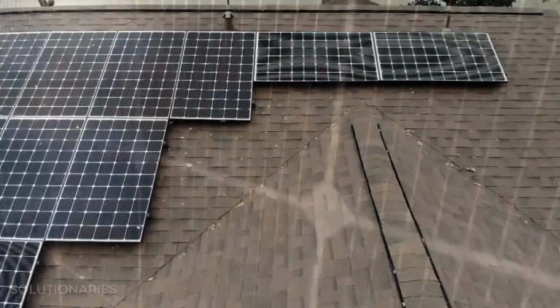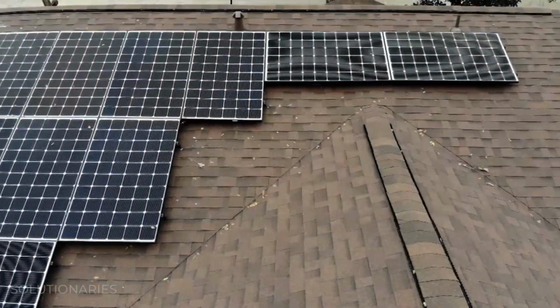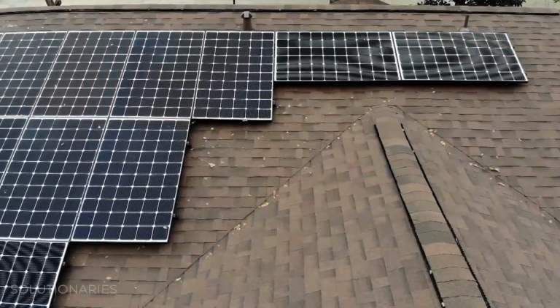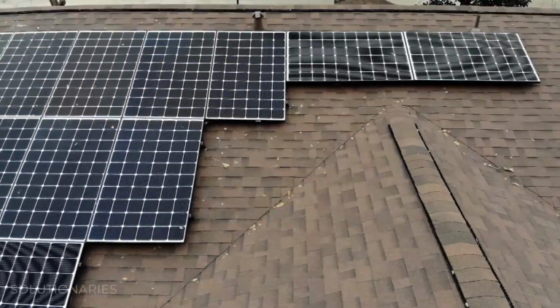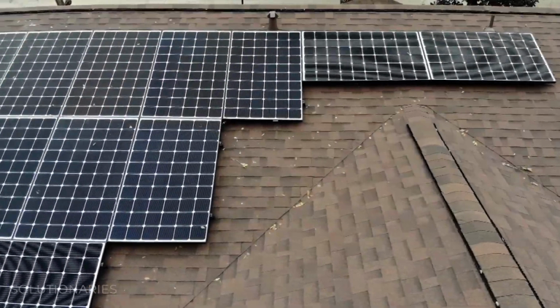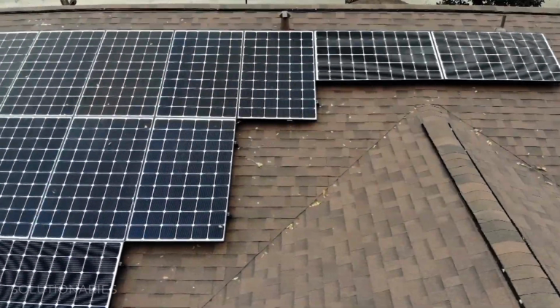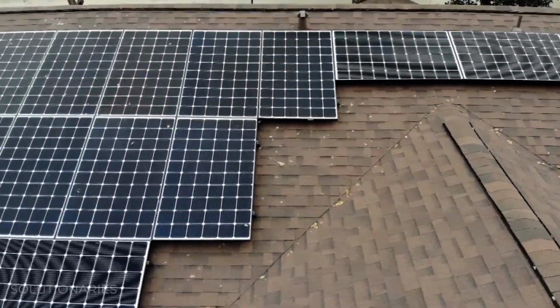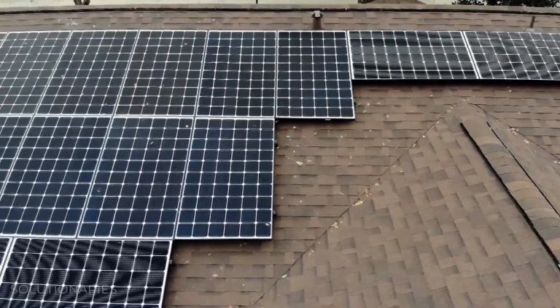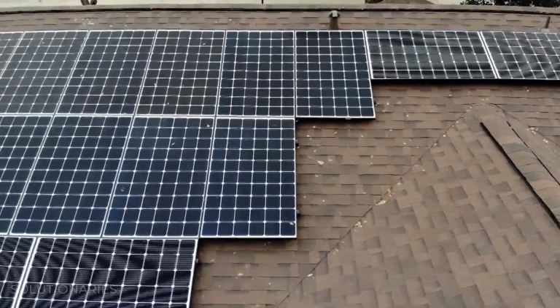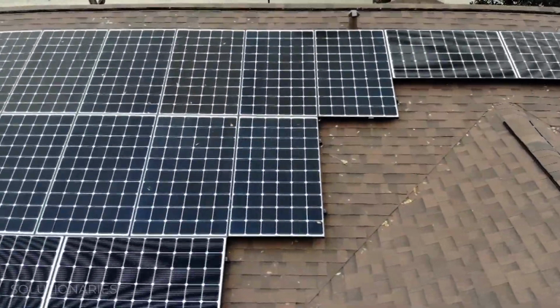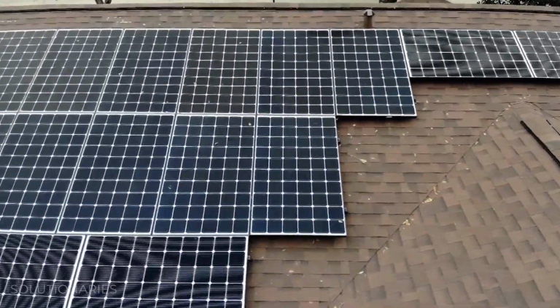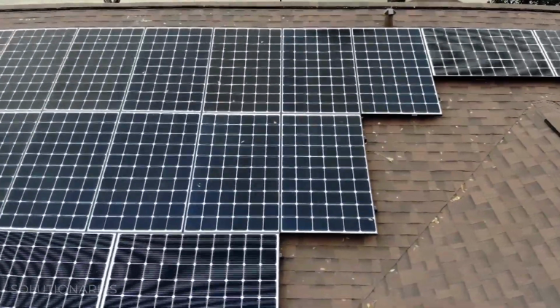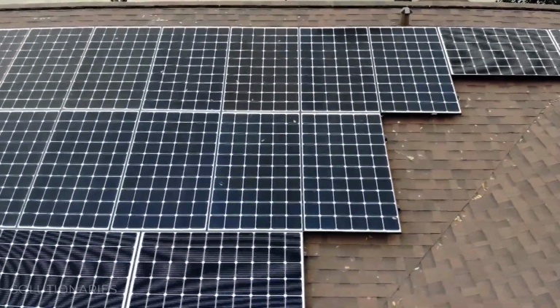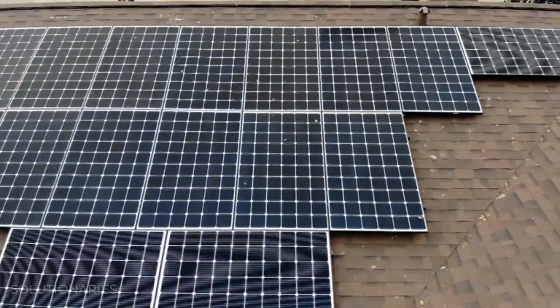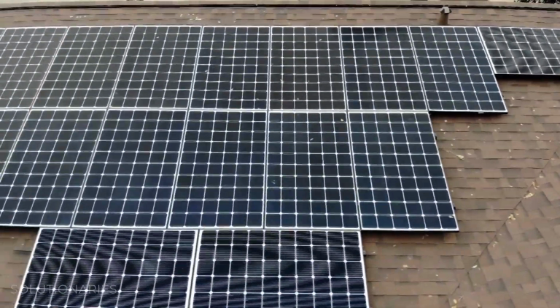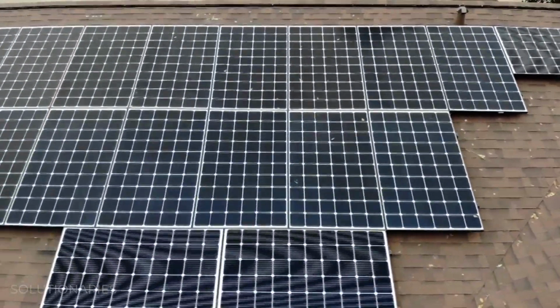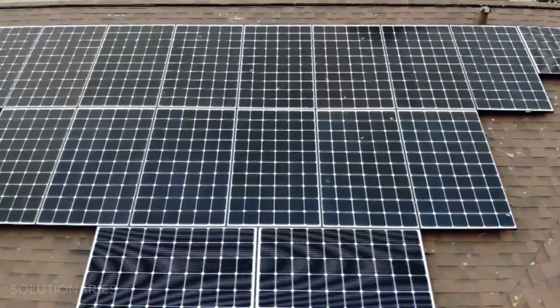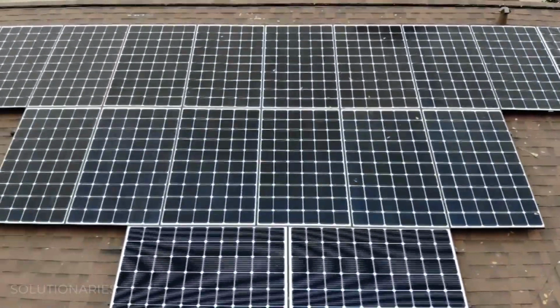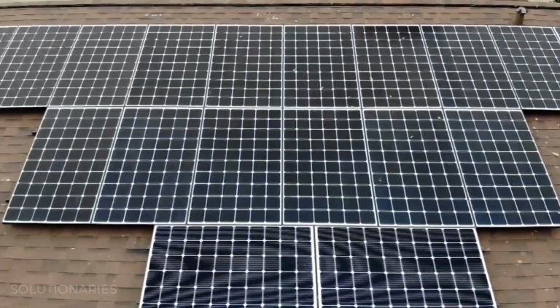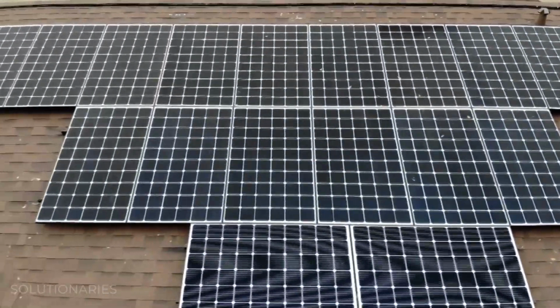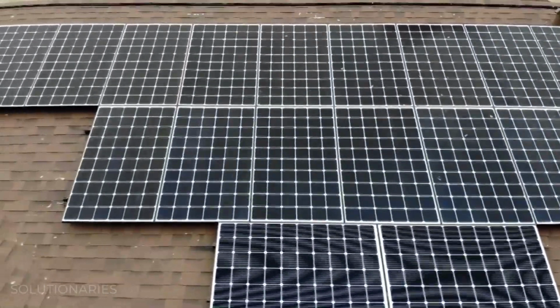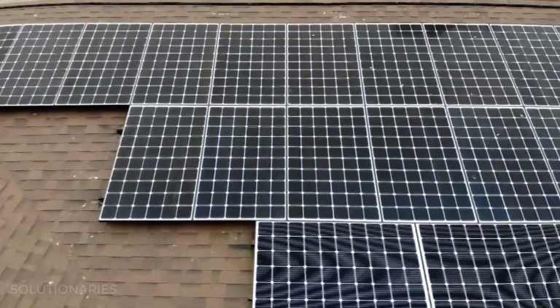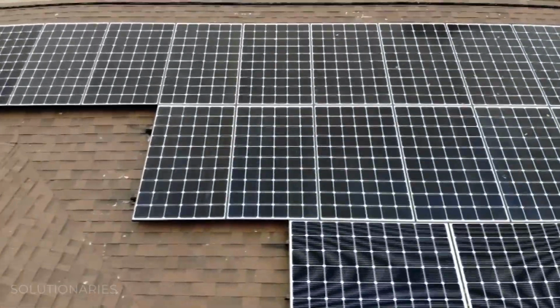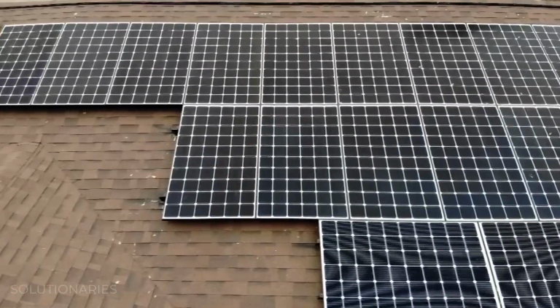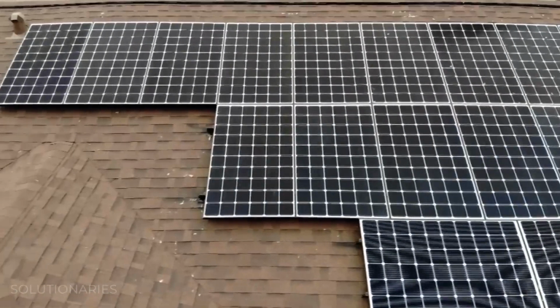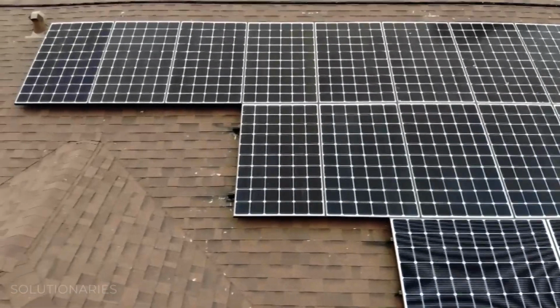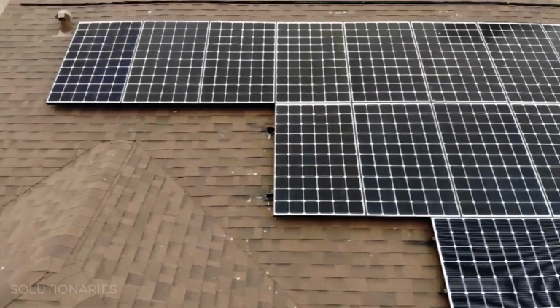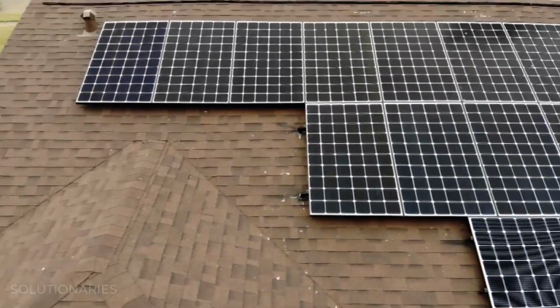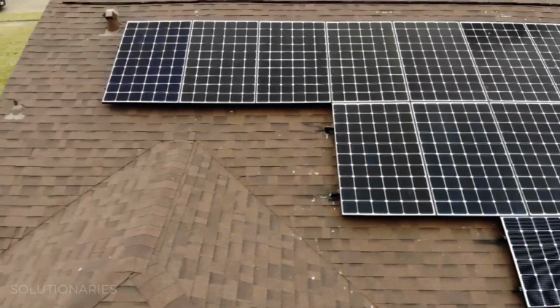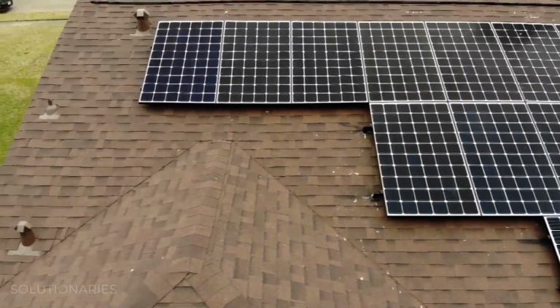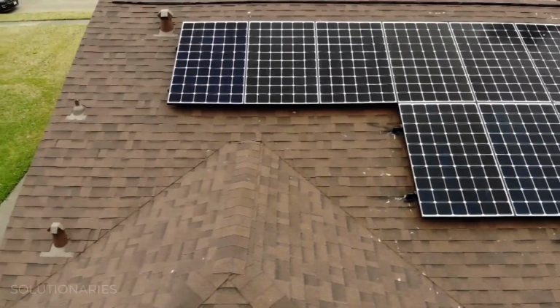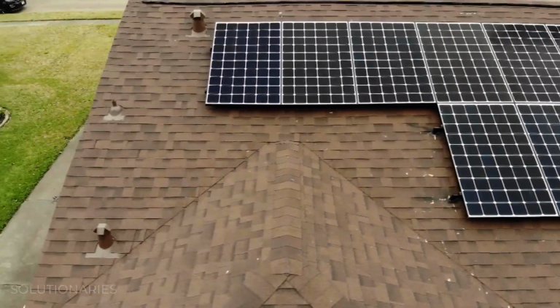What are we talking about in terms of upkeep for solar? You don't really need to hire a company to get up there and clean them. God's going to take care of that for you when it rains.